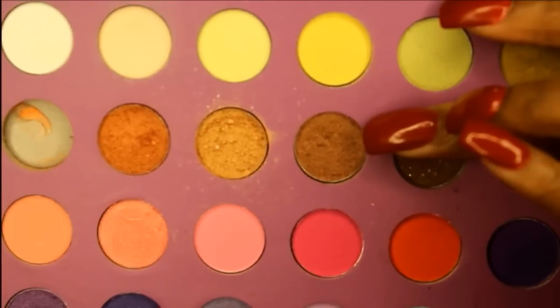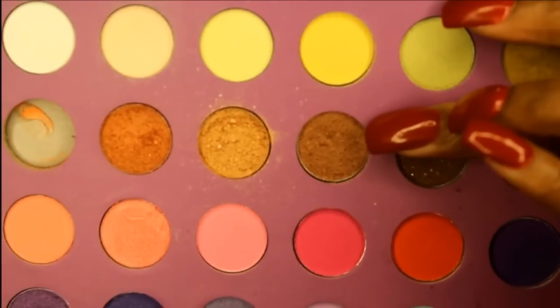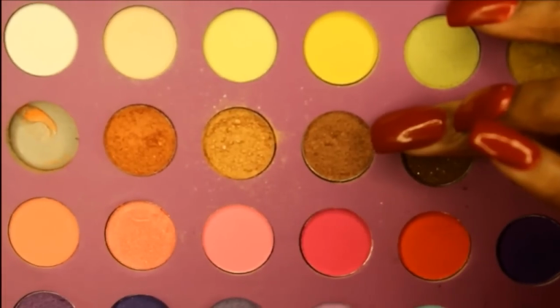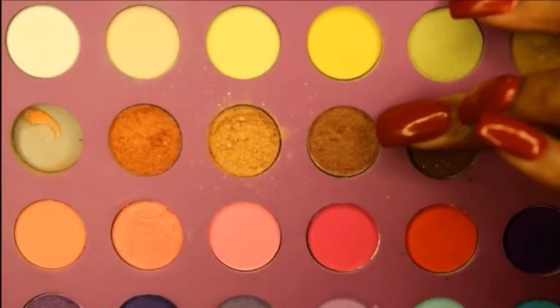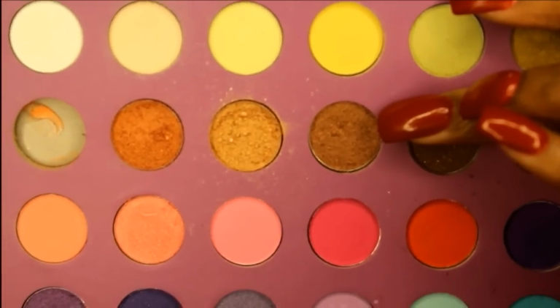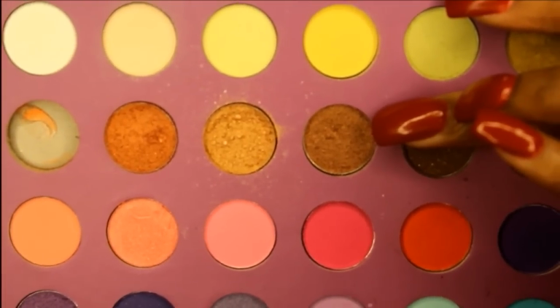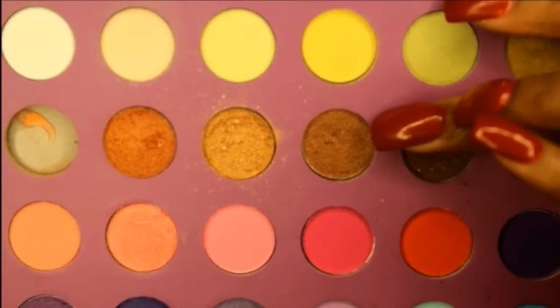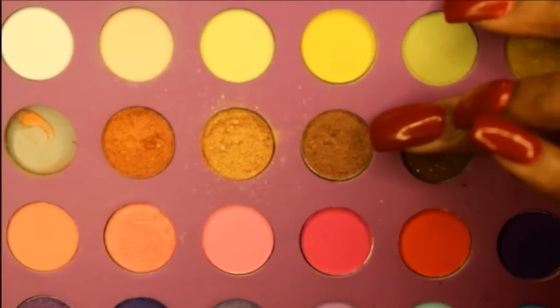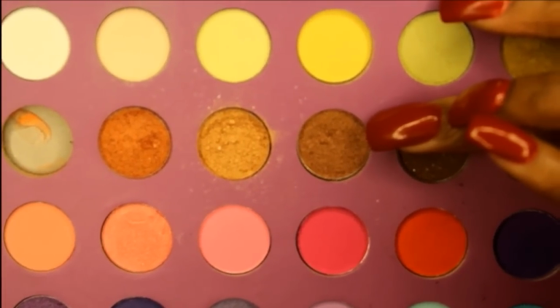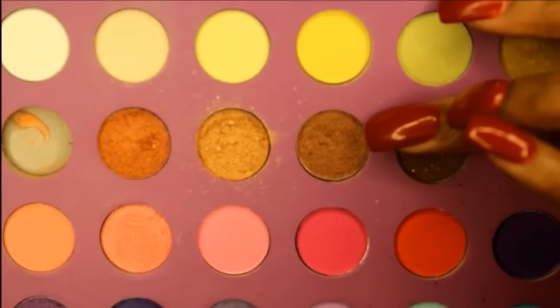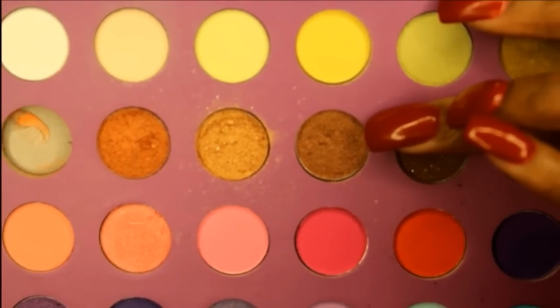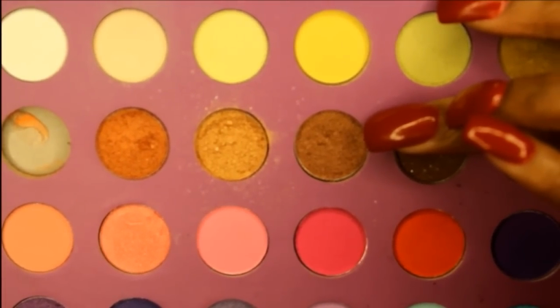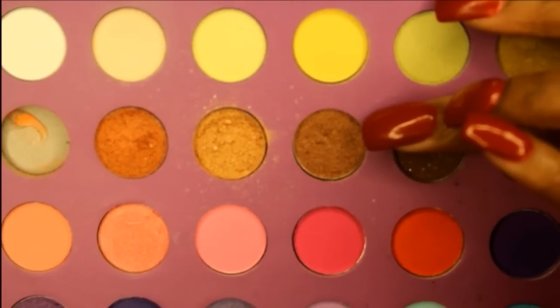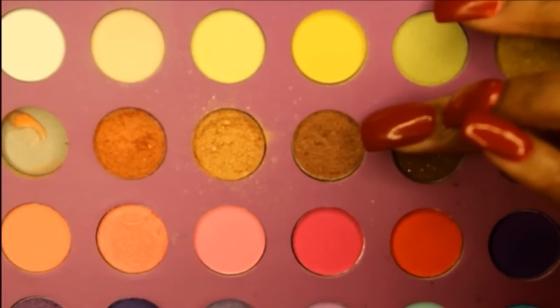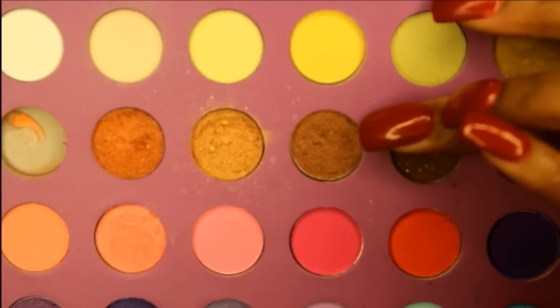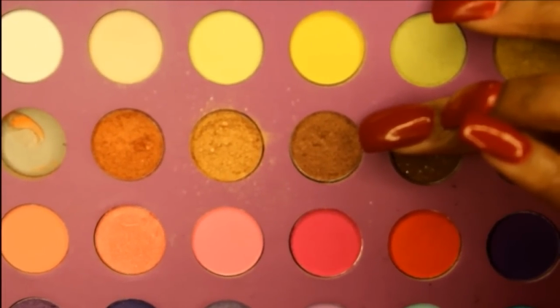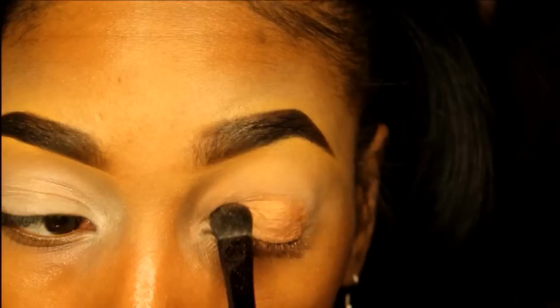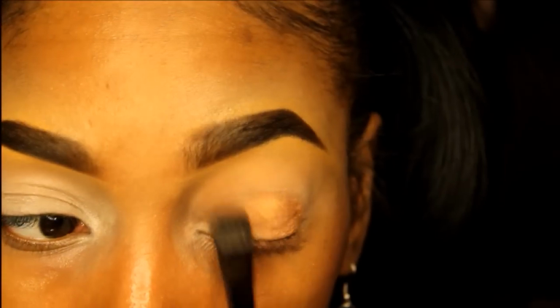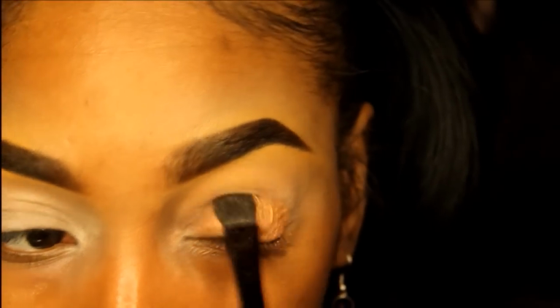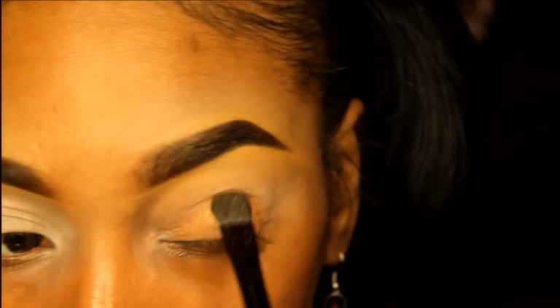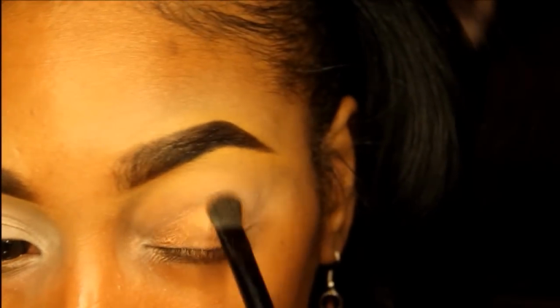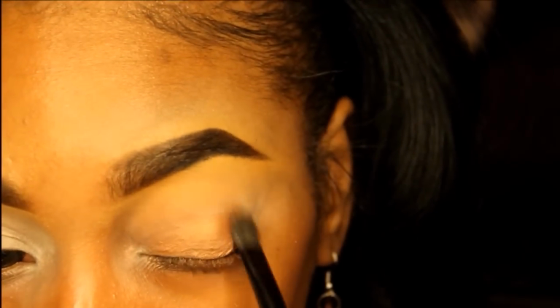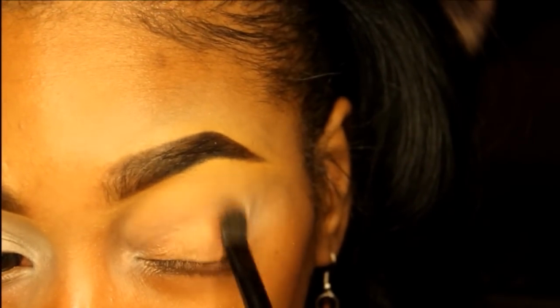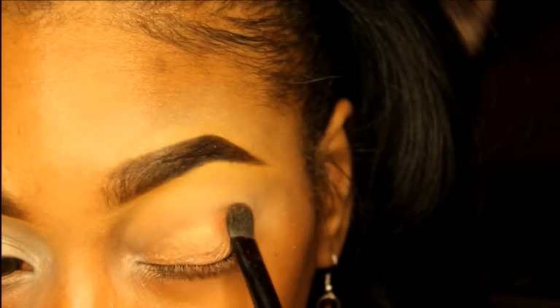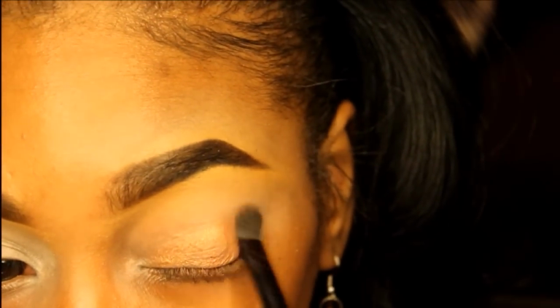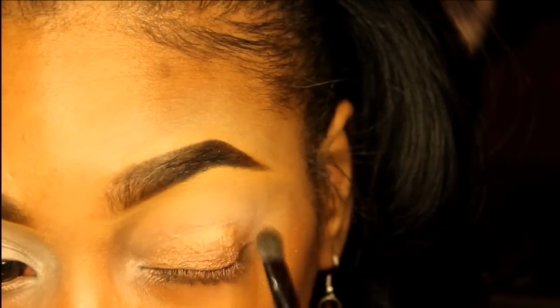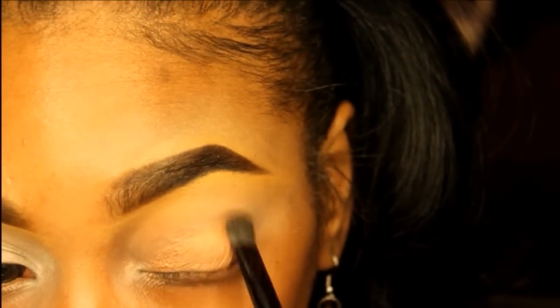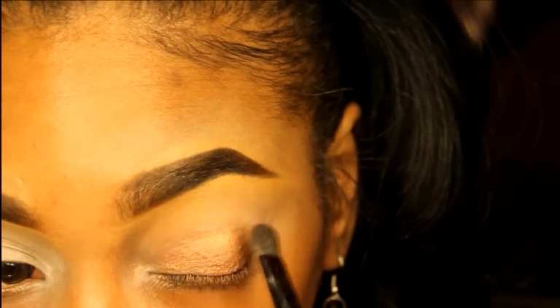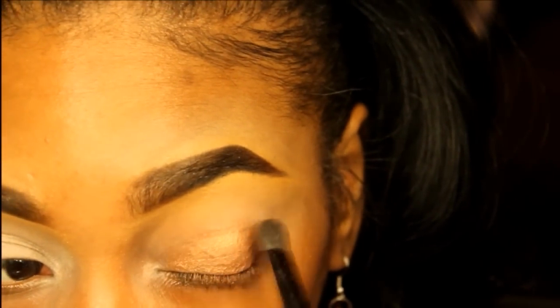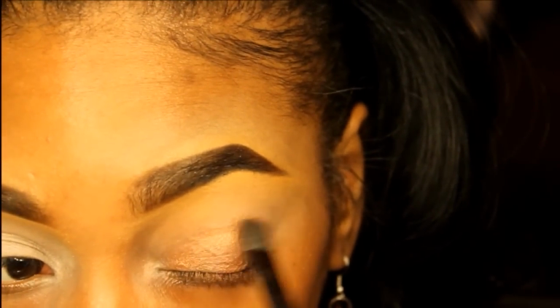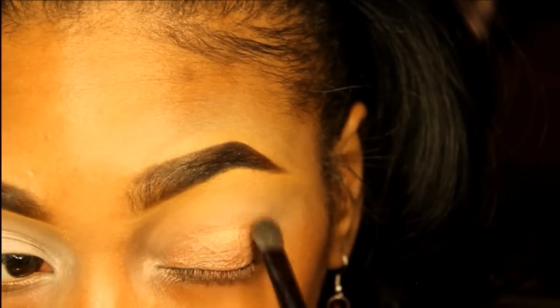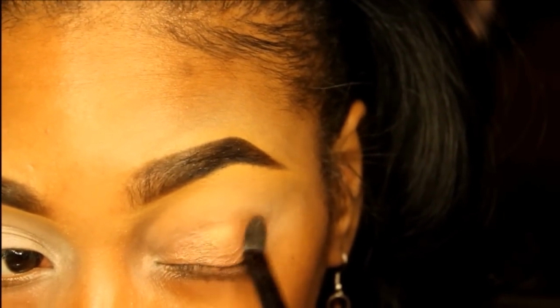The first thing I'm using is my BH Cosmetics Eyes on the 60 Palette. I'm going in with this copper color and putting that all over my lid.